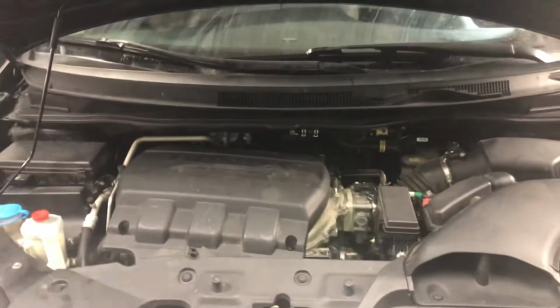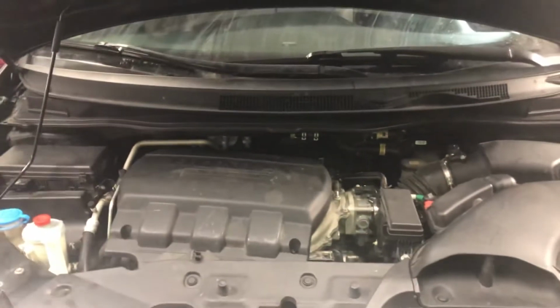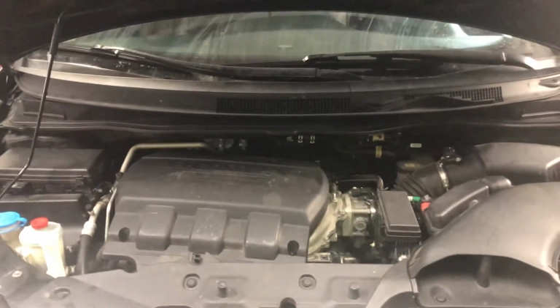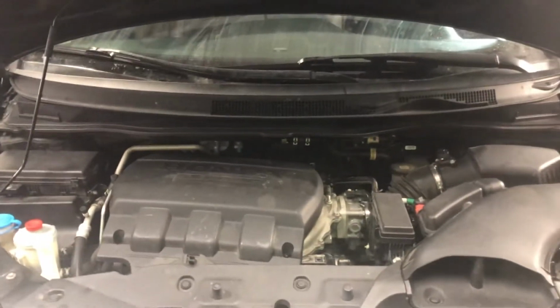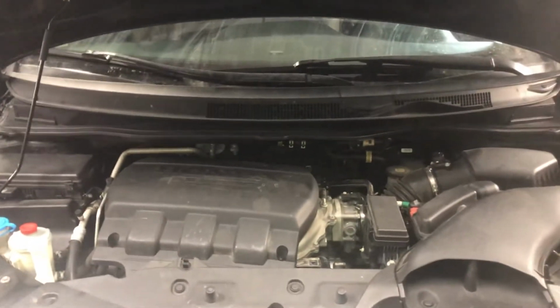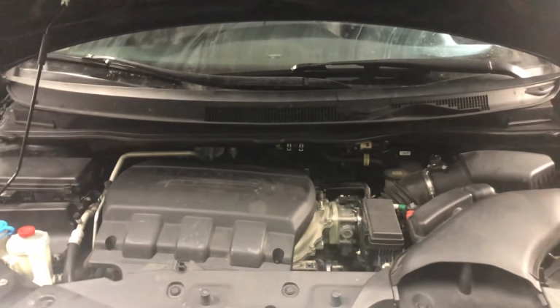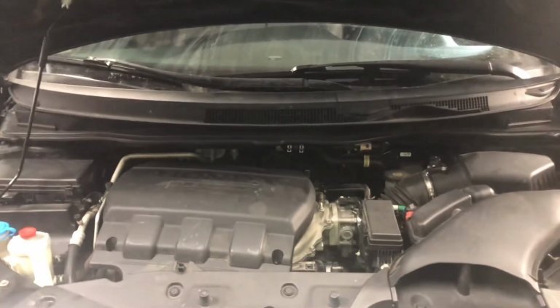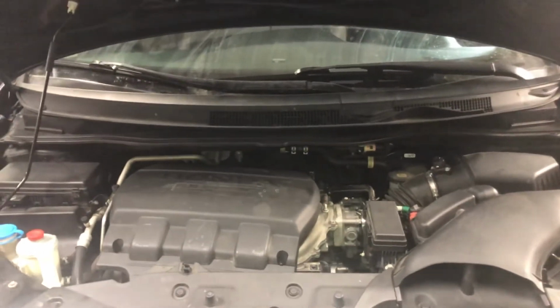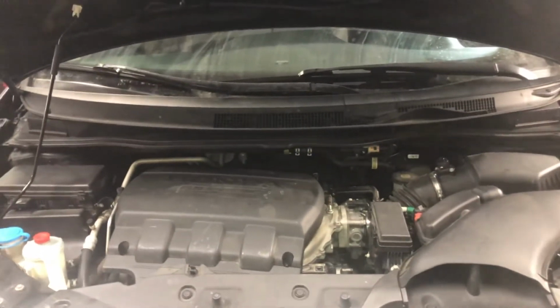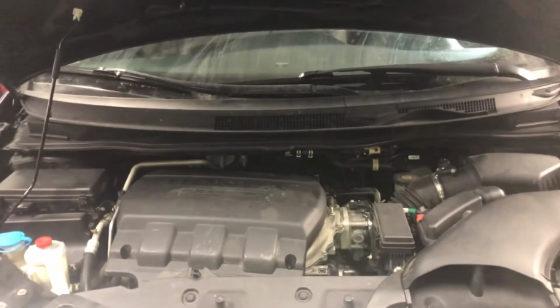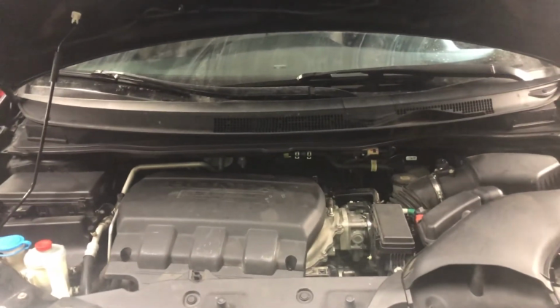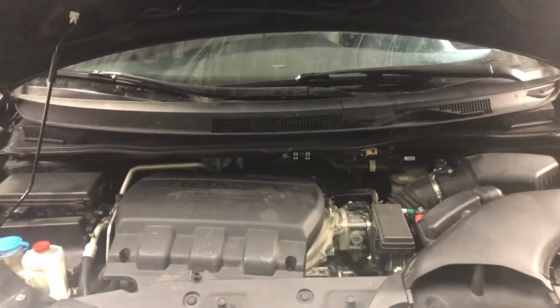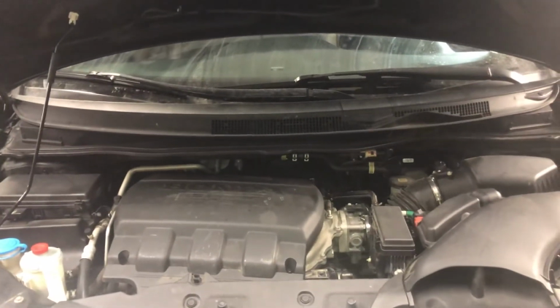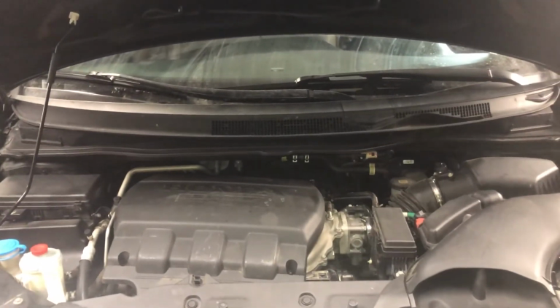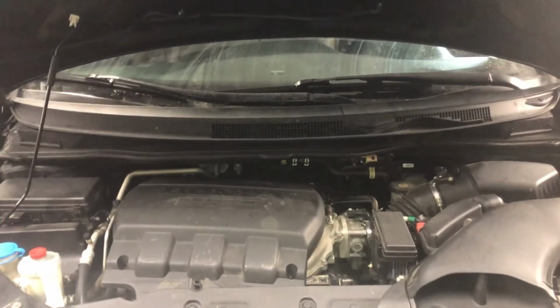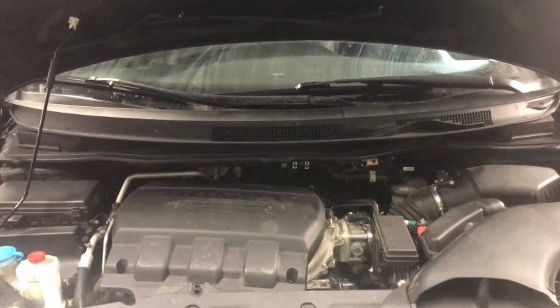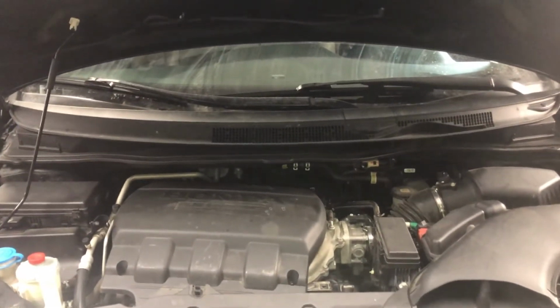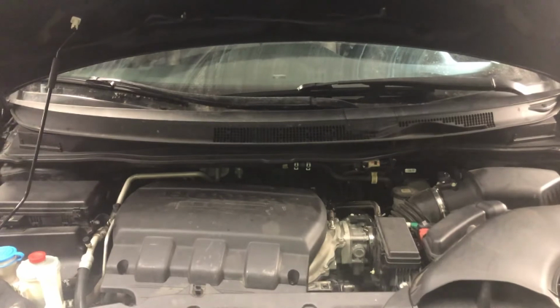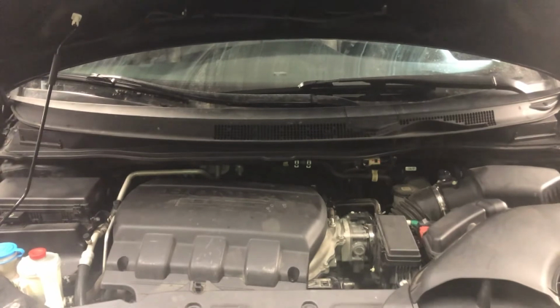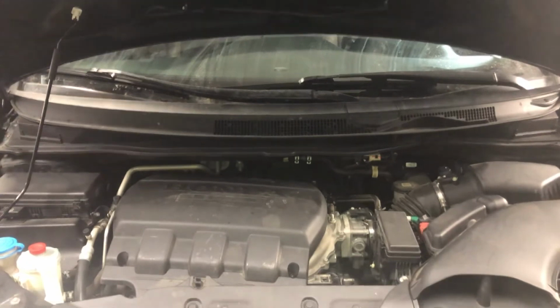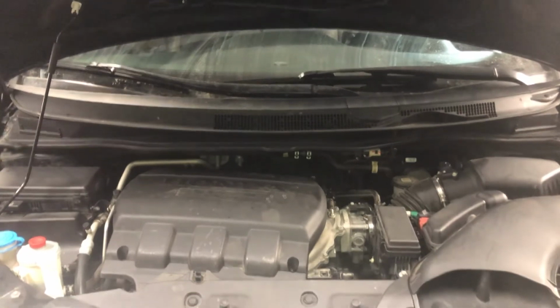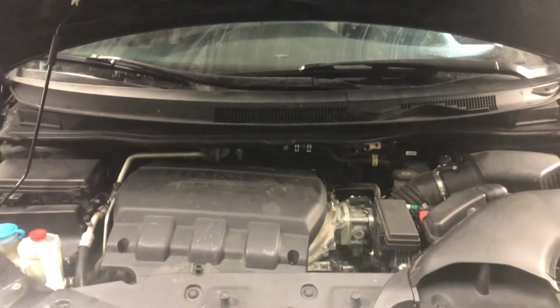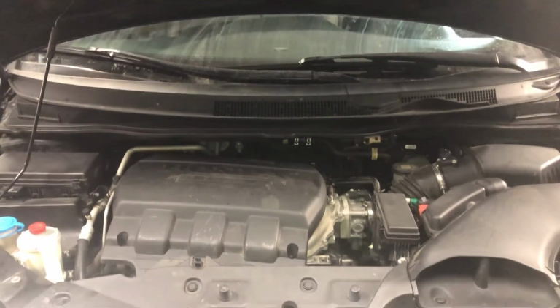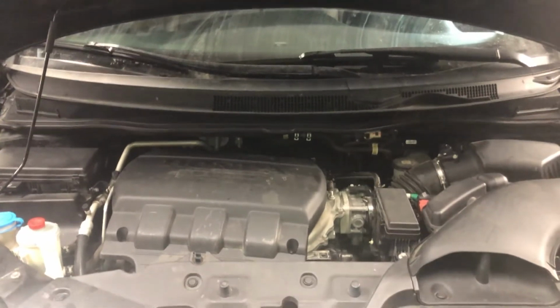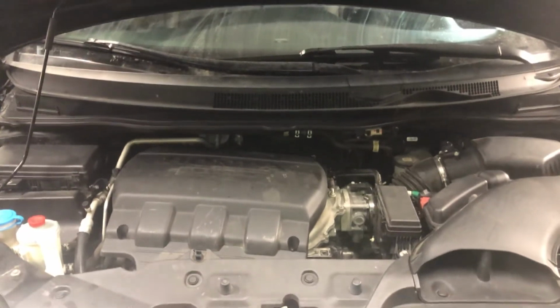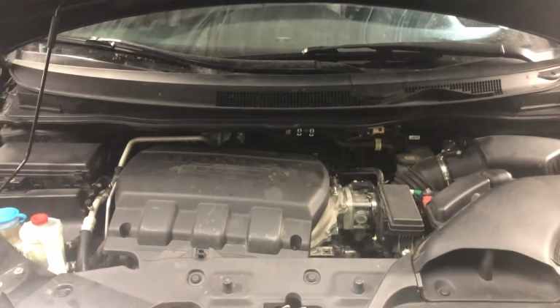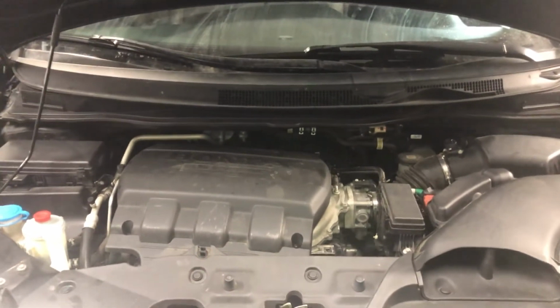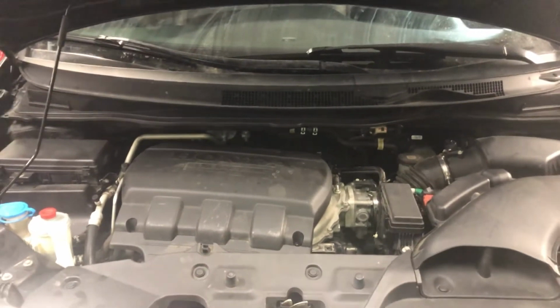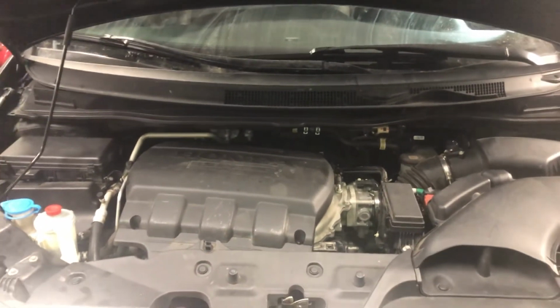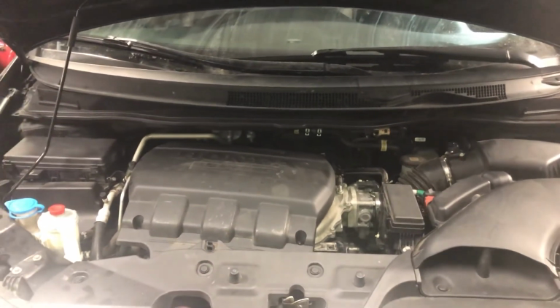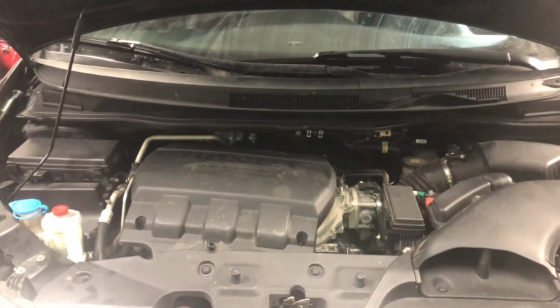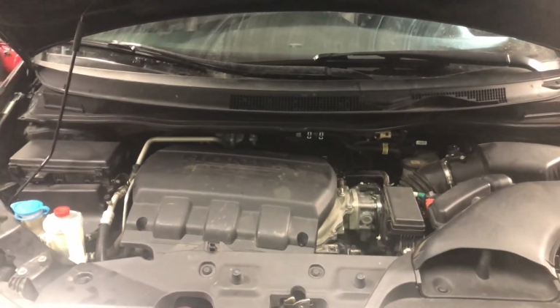And that's the coolant temperature sensor for this 2011 to 2017 Honda Odyssey. Thank you for watching.